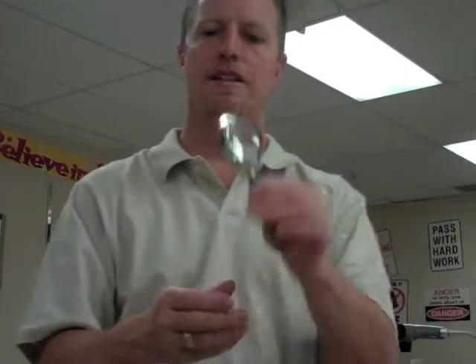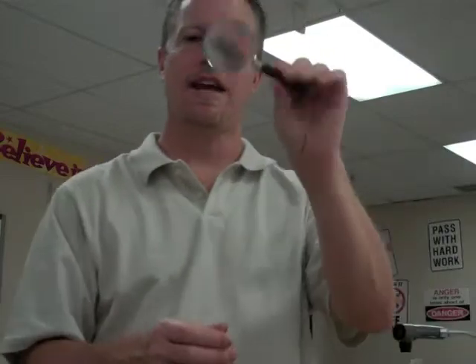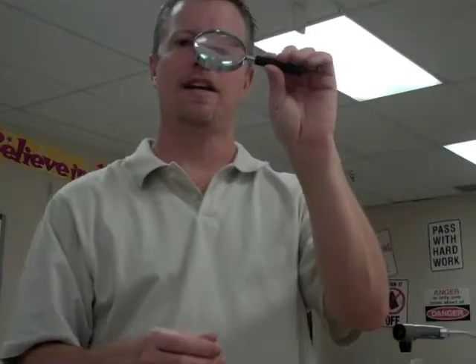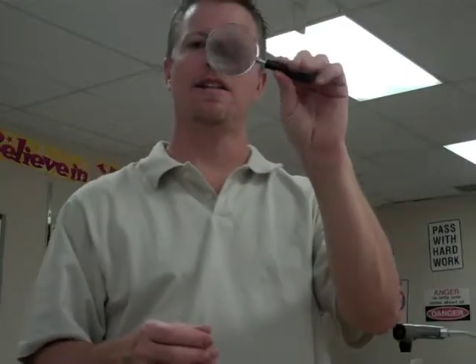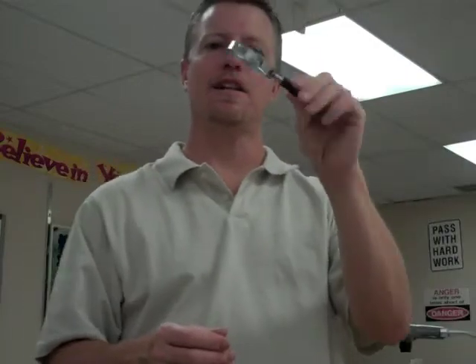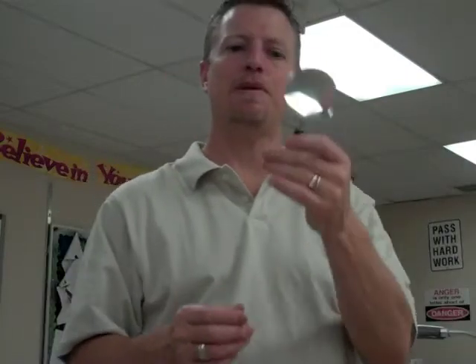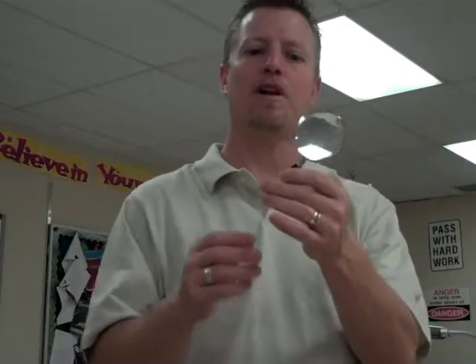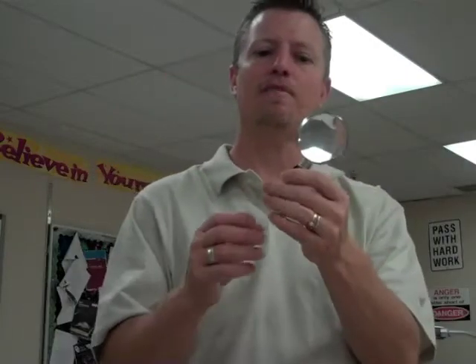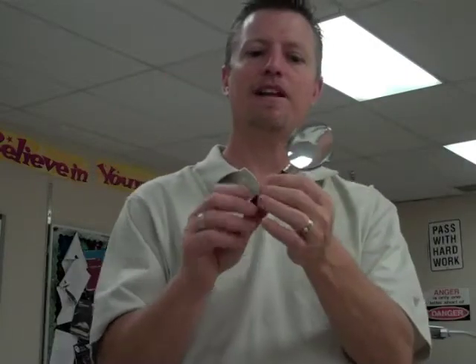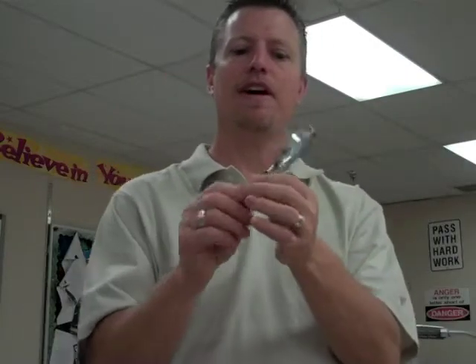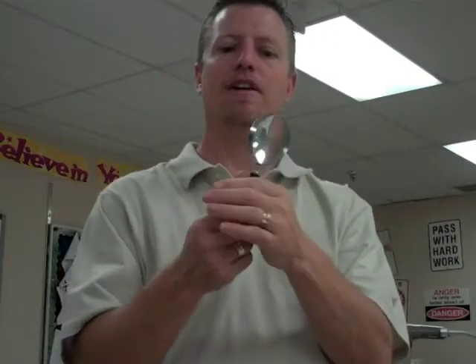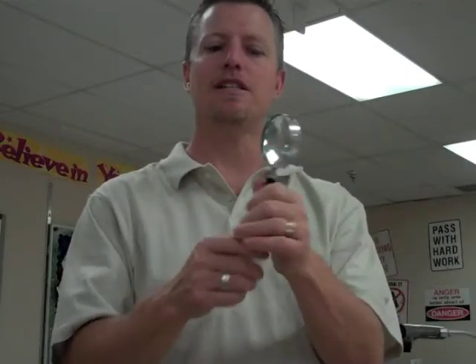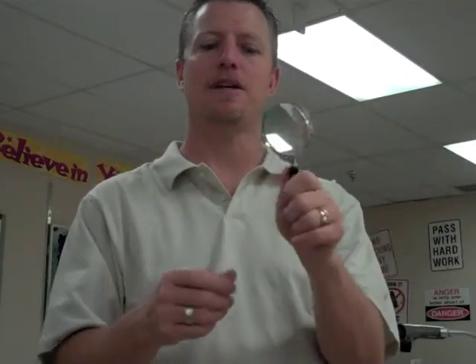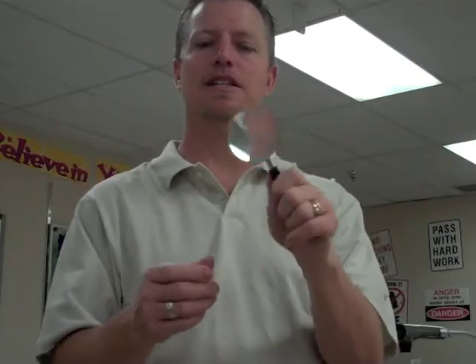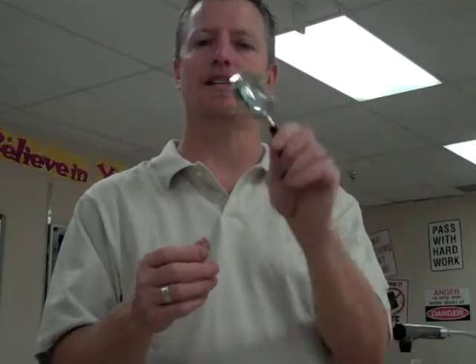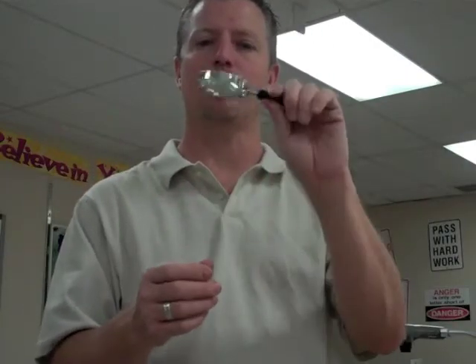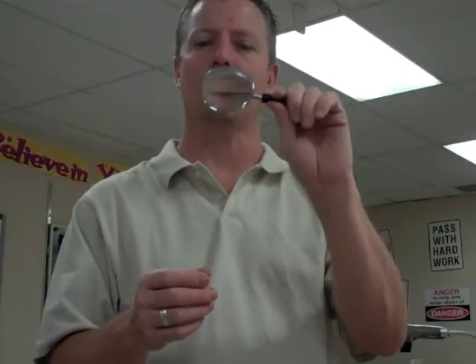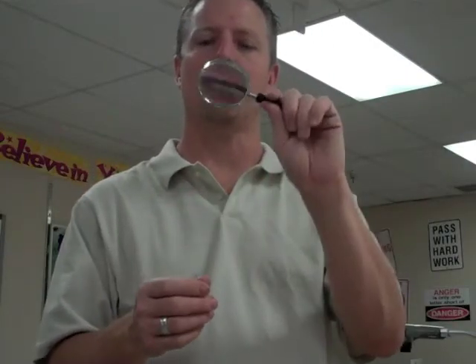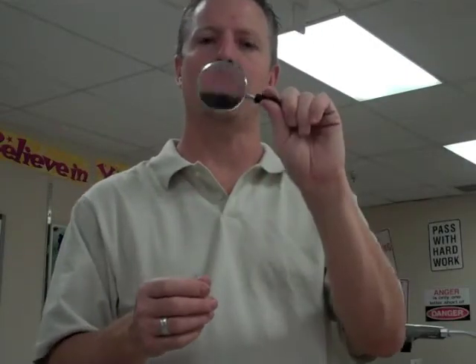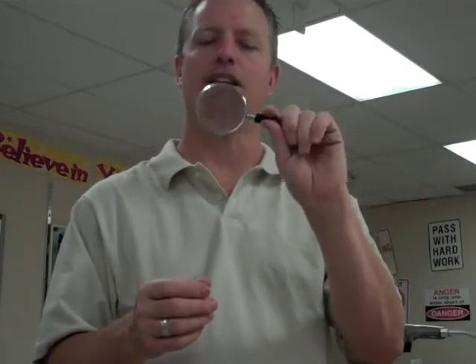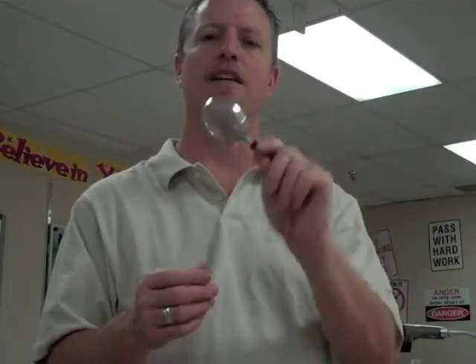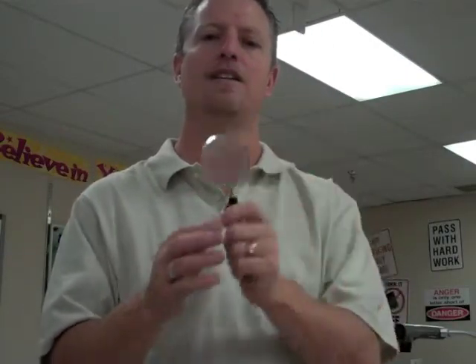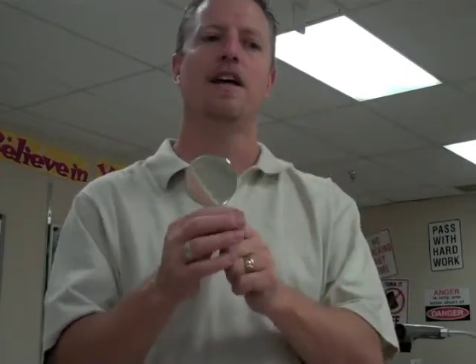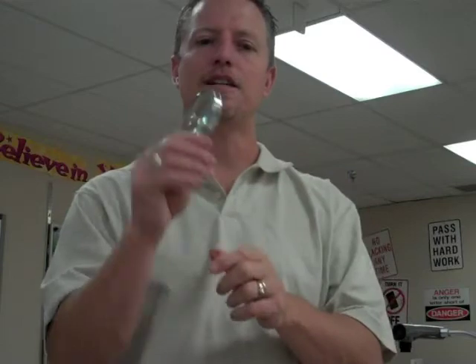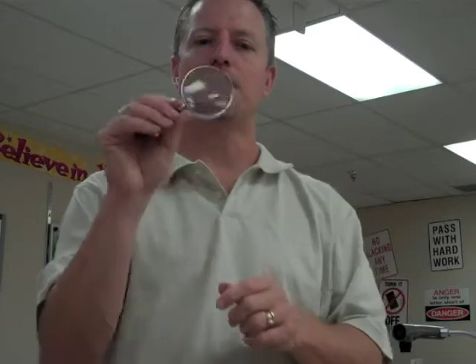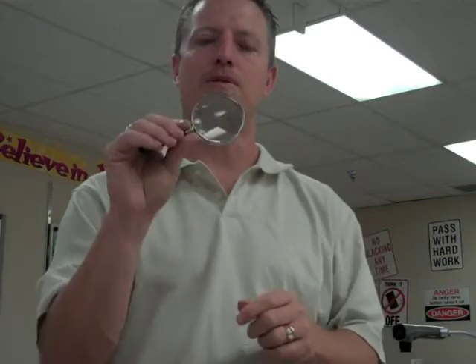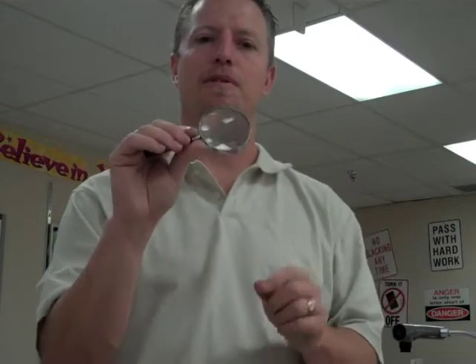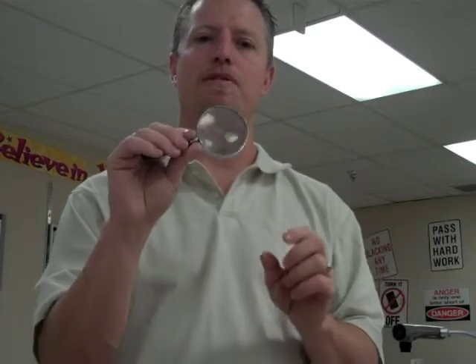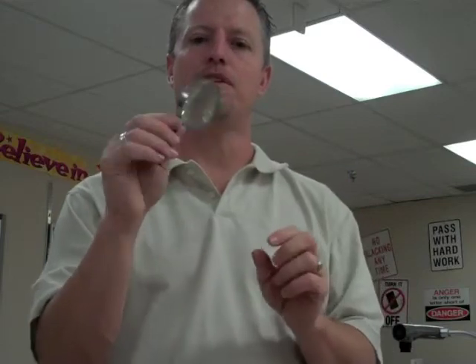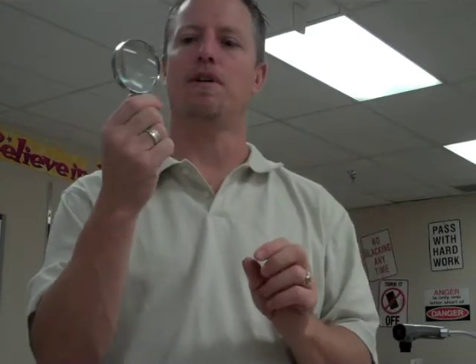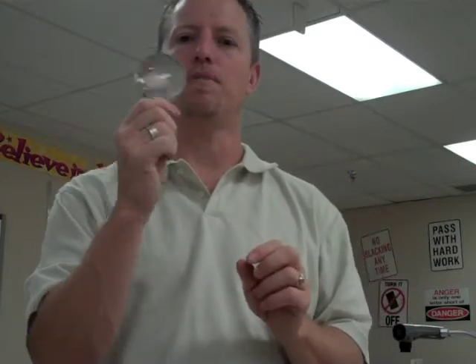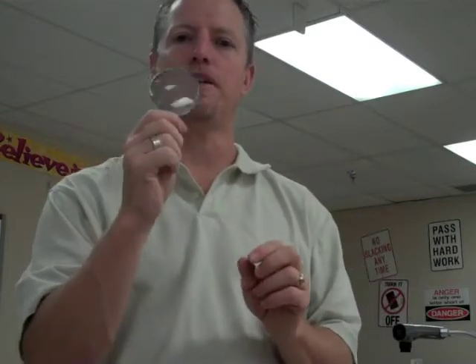This is a hand lens. Lots of people call them magnifying glasses, but in science we're going to call them a hand lens. That's what this will be referred to on the practical.